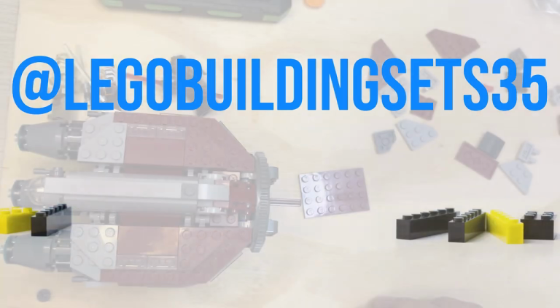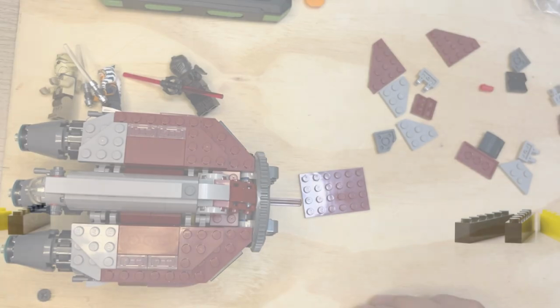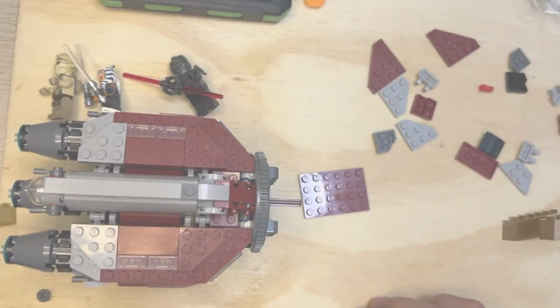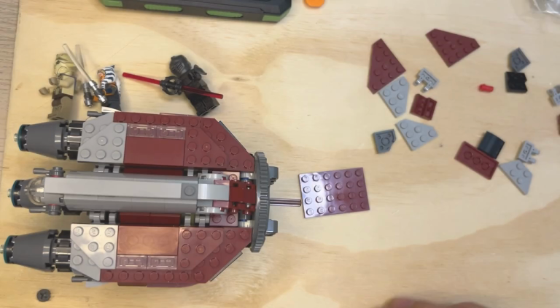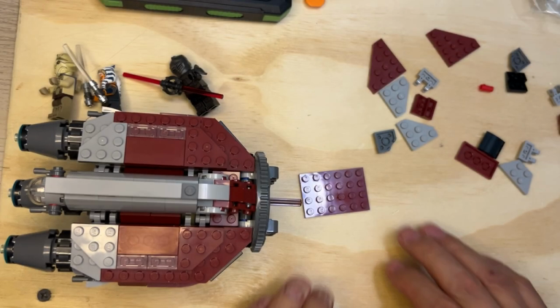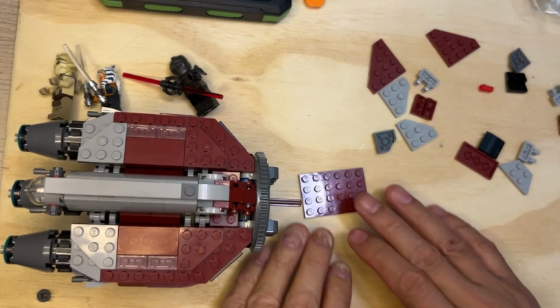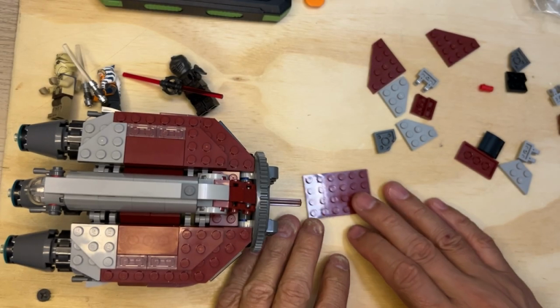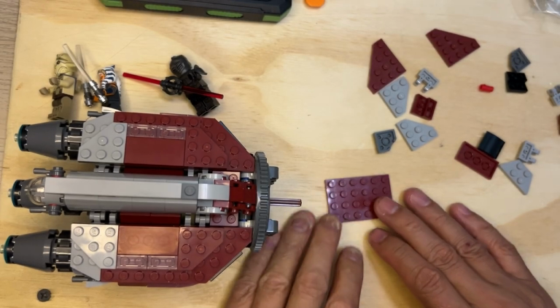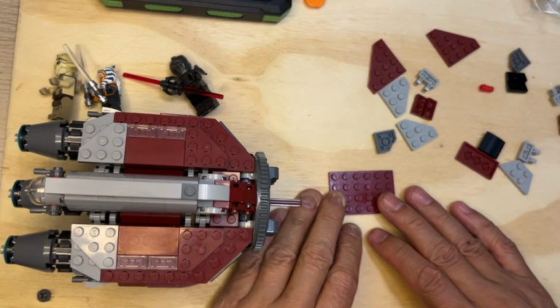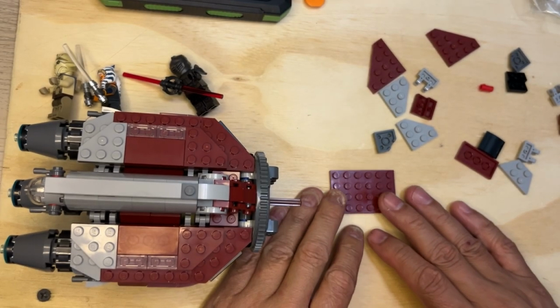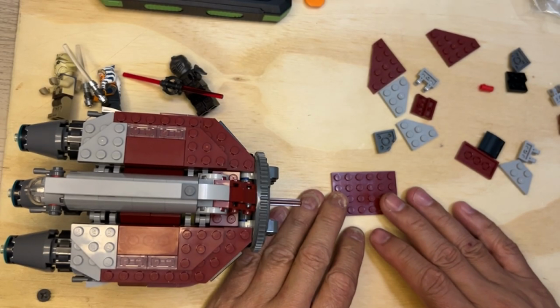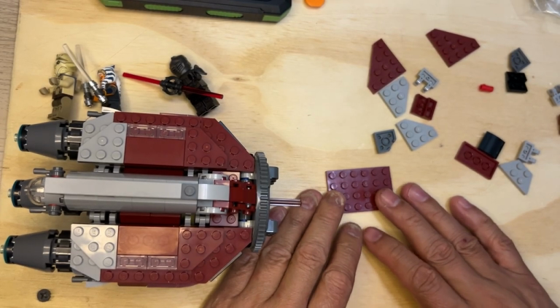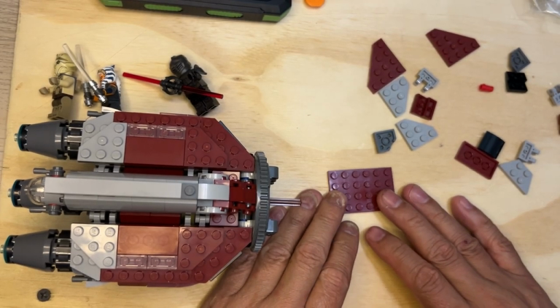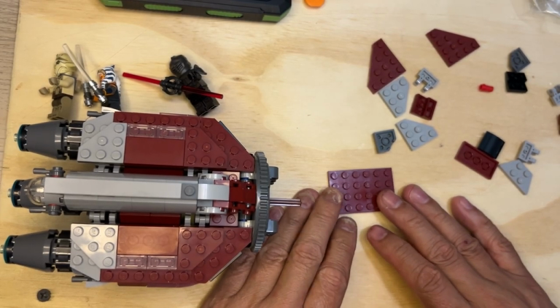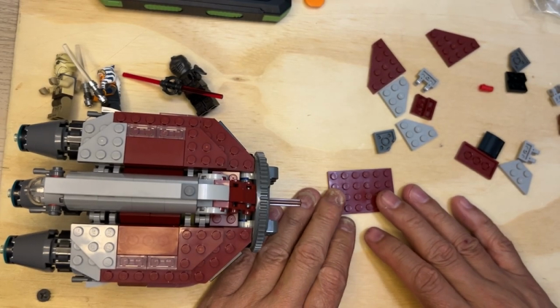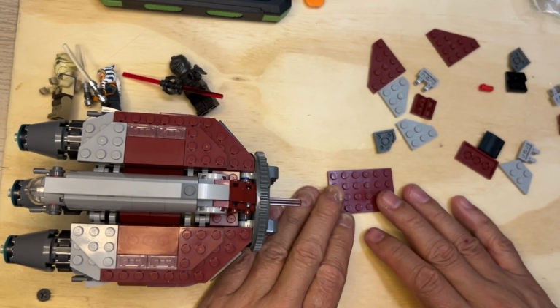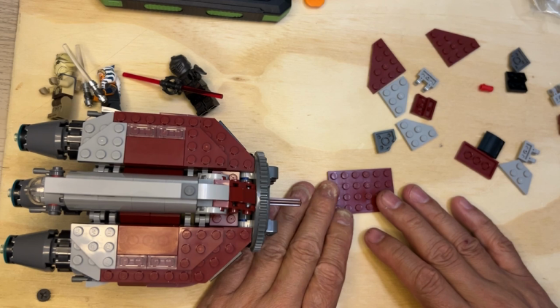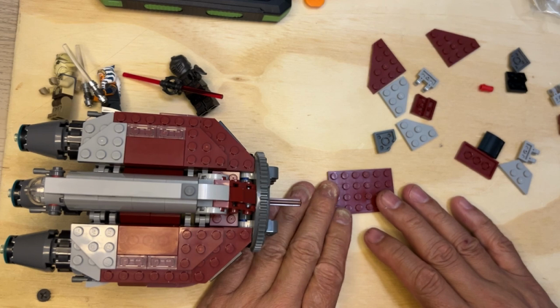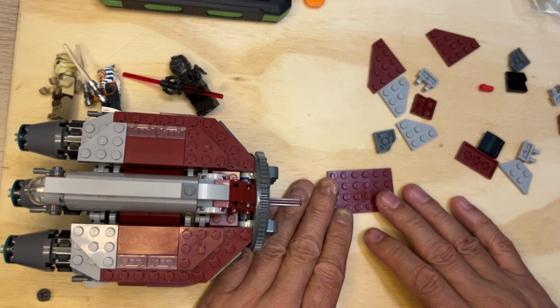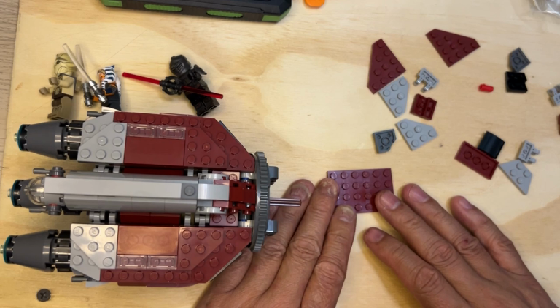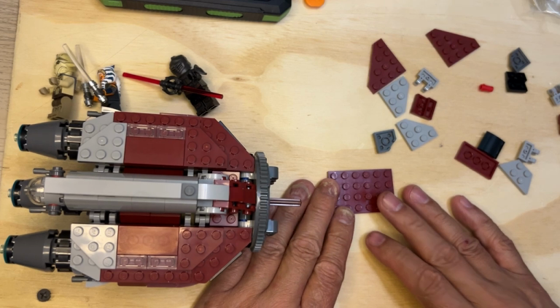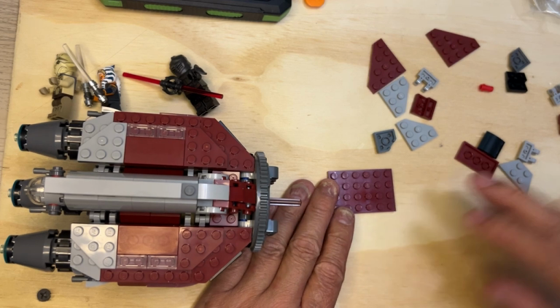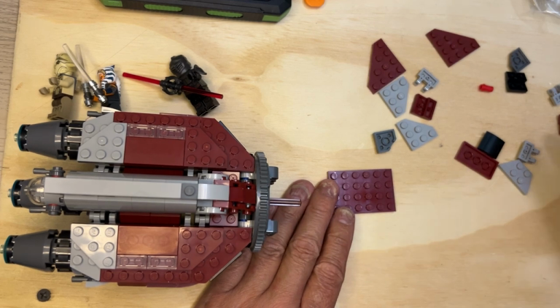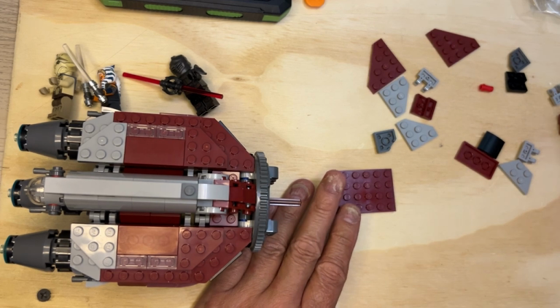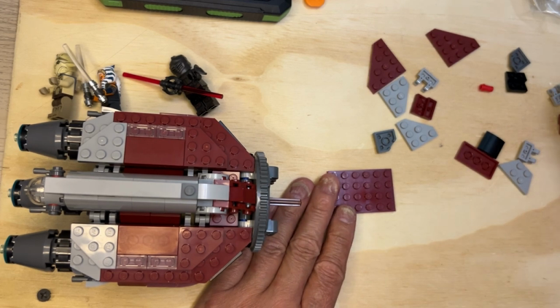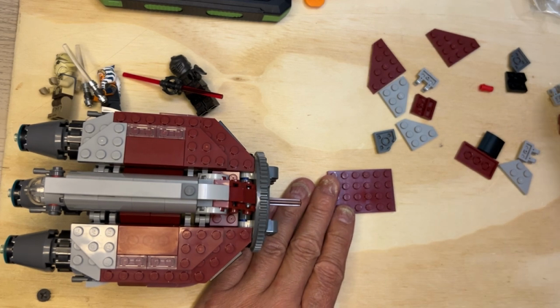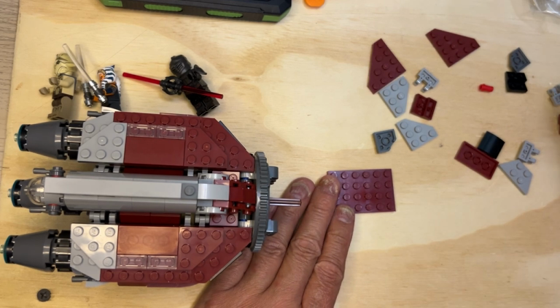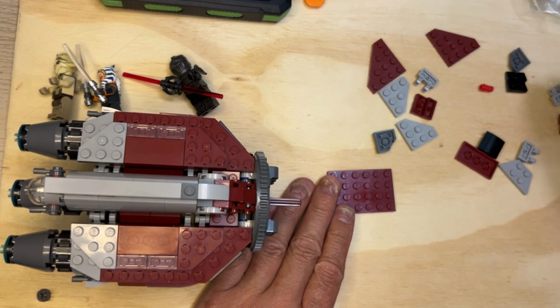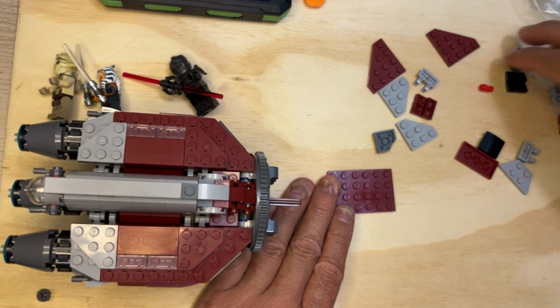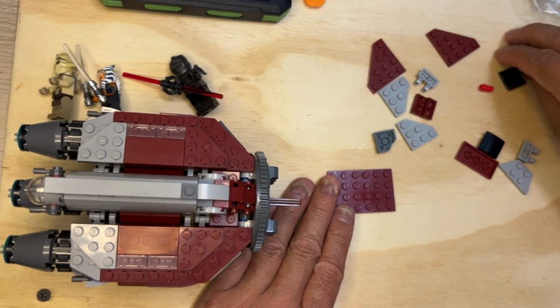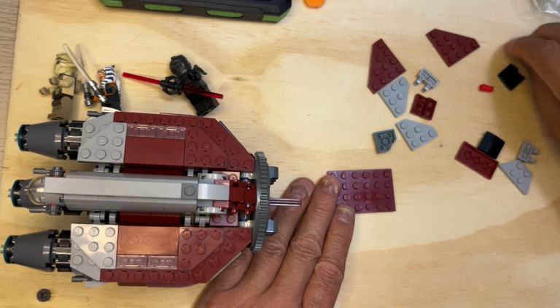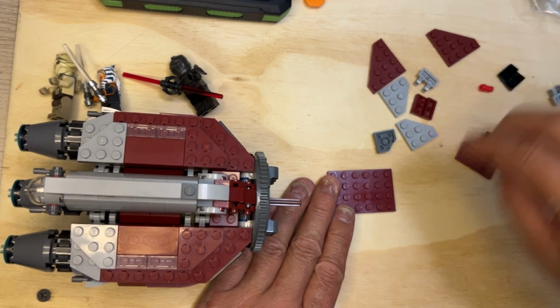All right, Lego Fanatics, we're back. We're going to keep building. It's what I do.